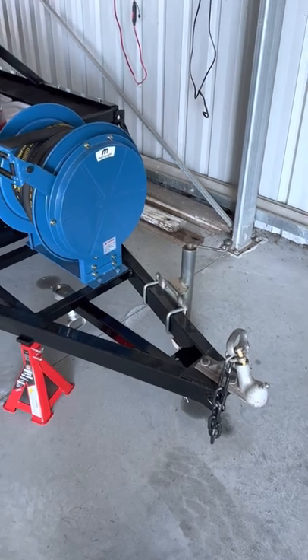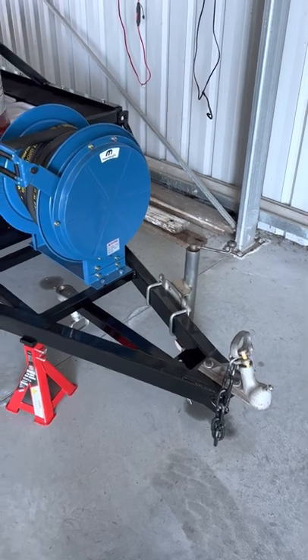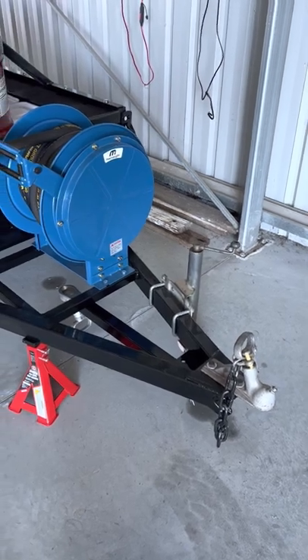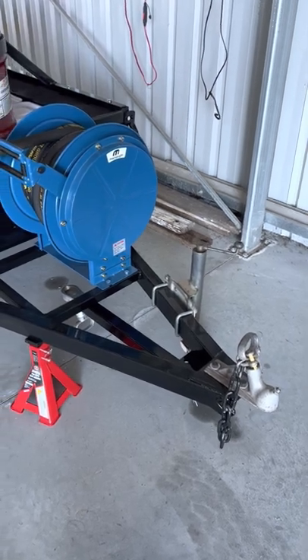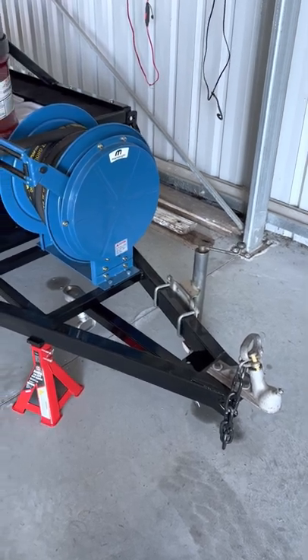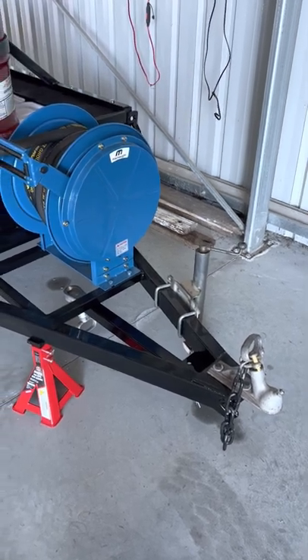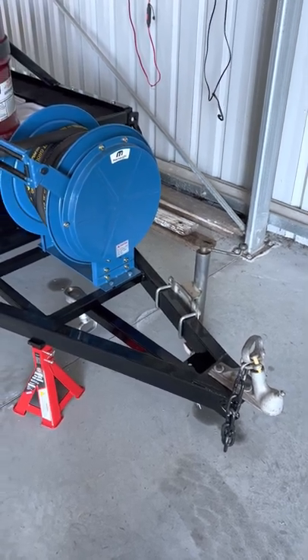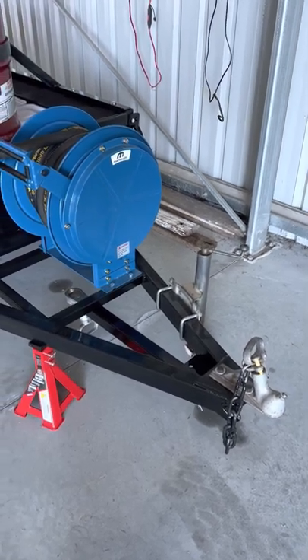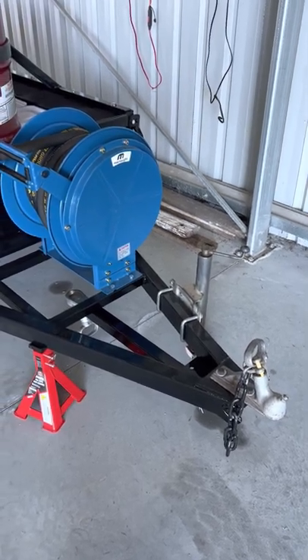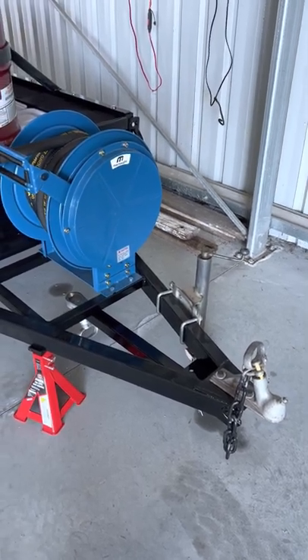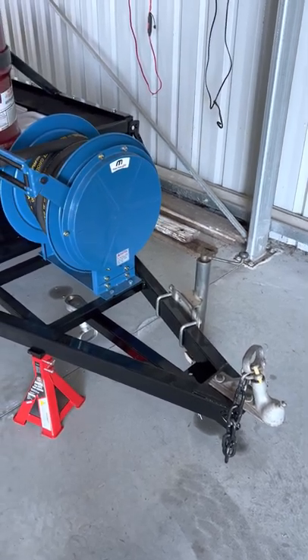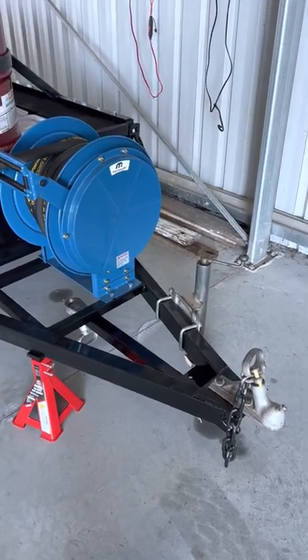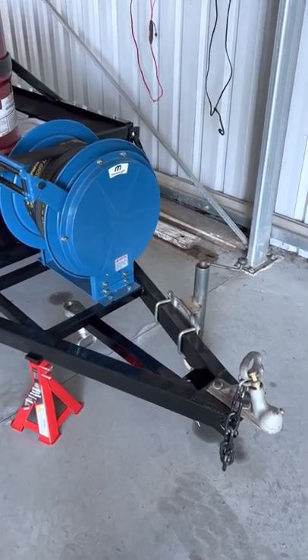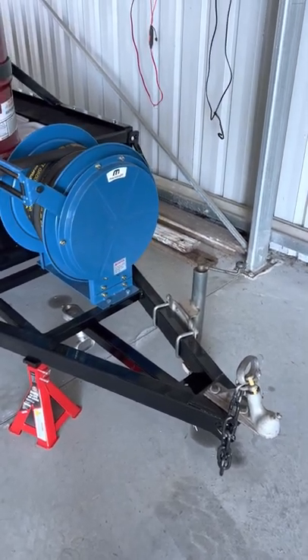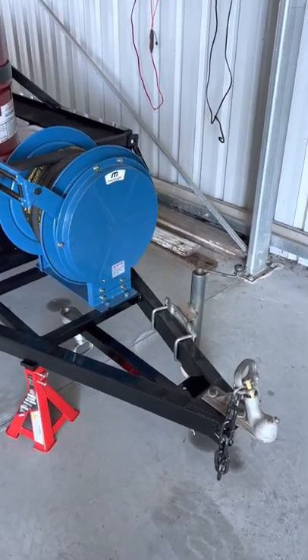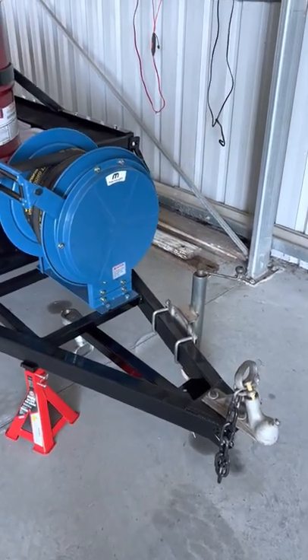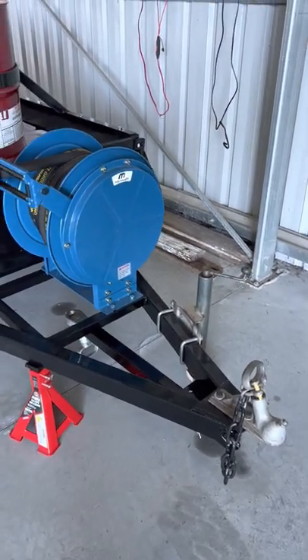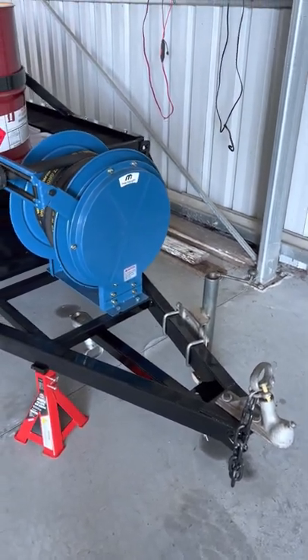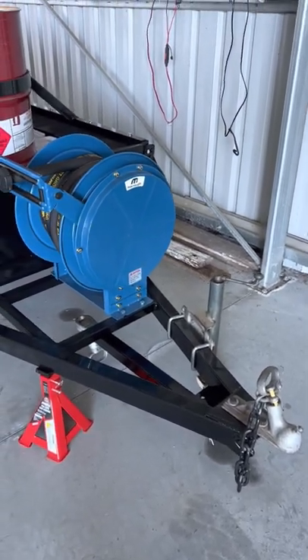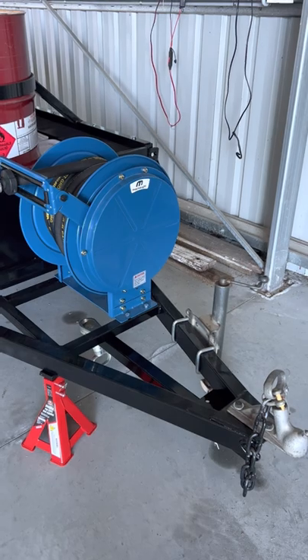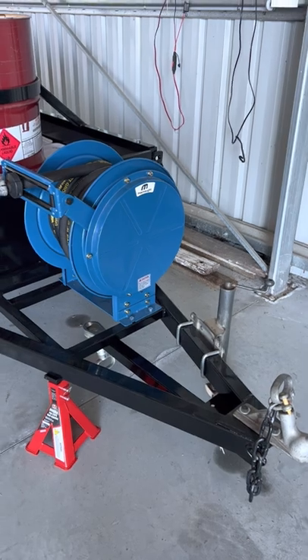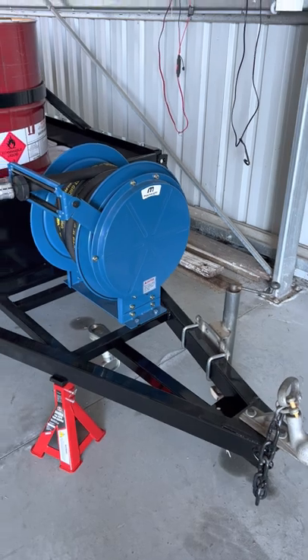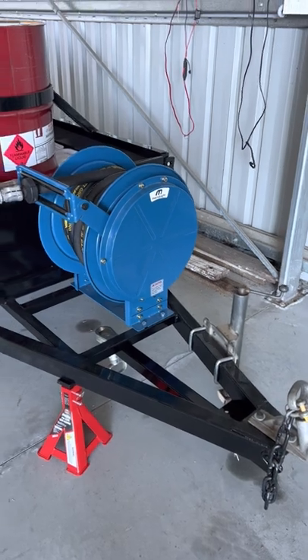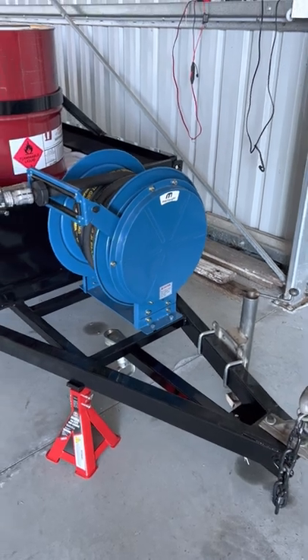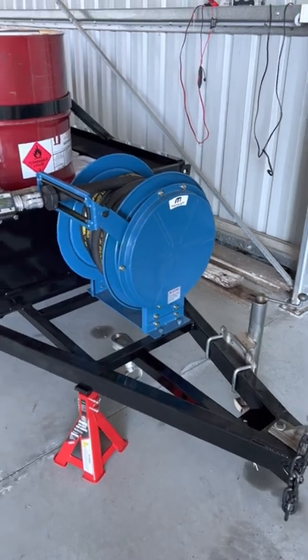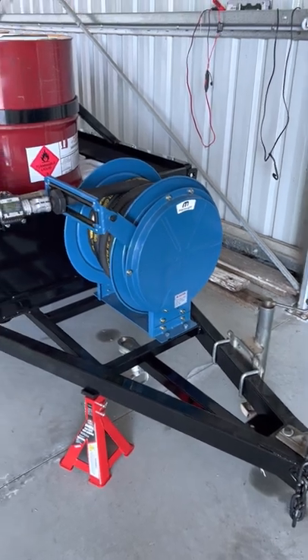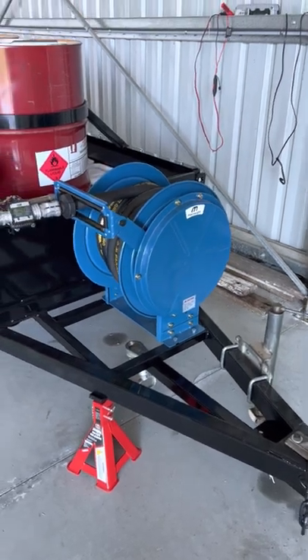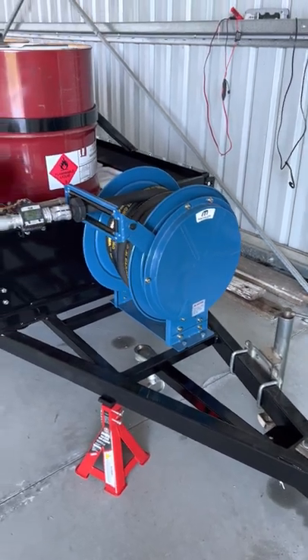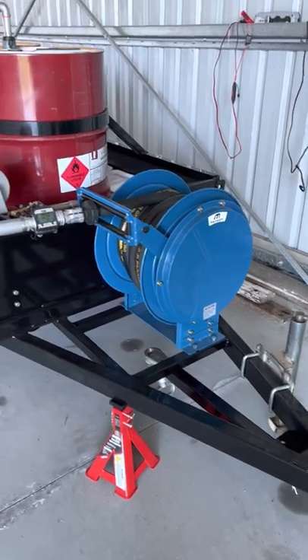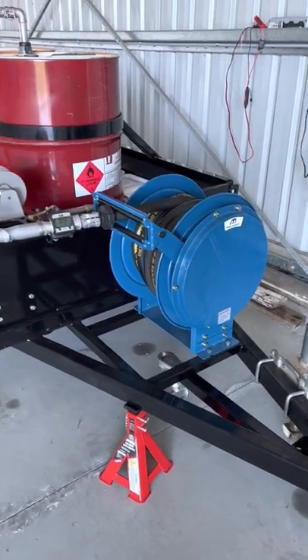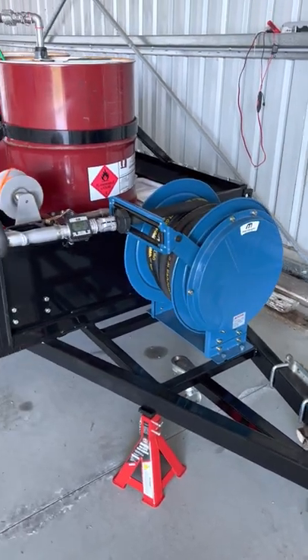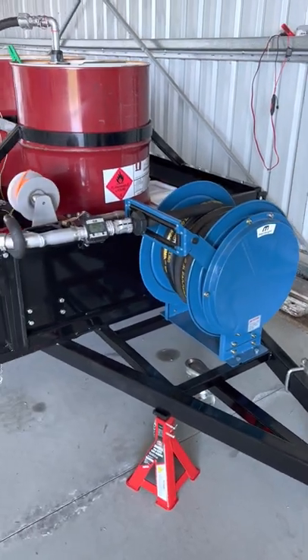This is our new aviation fuel trailer, Avgas fuel trailer. I'll just show it to you and walk you through it.